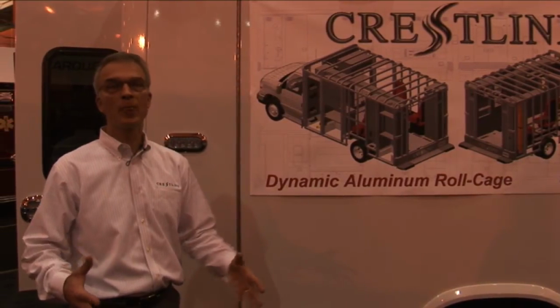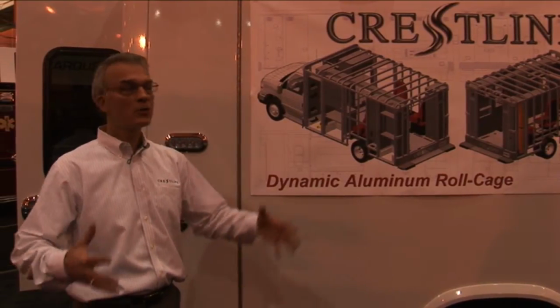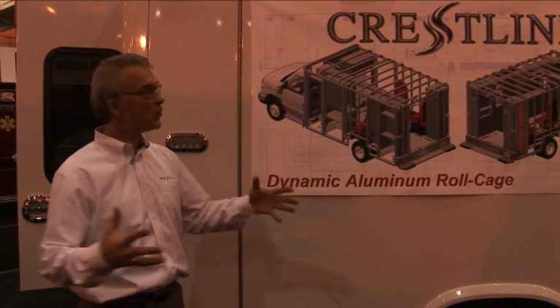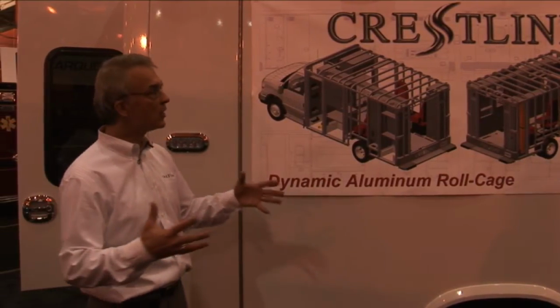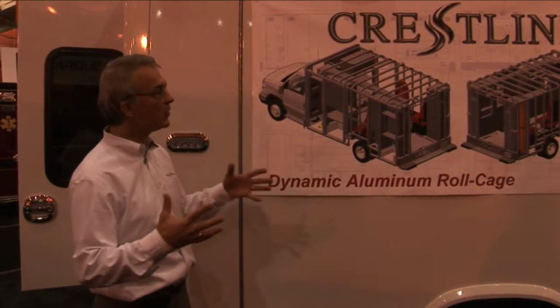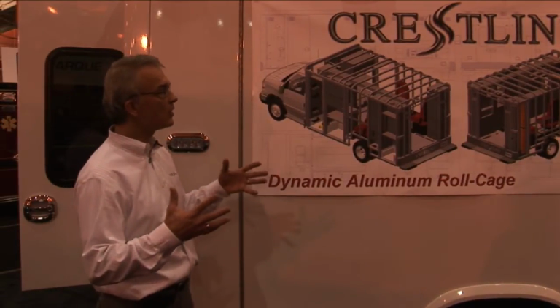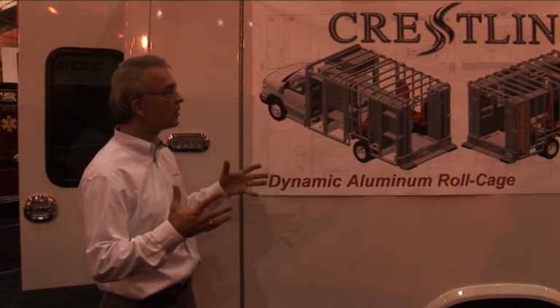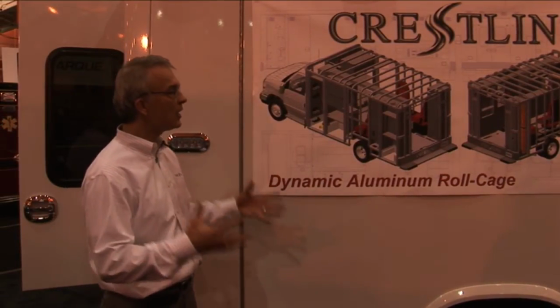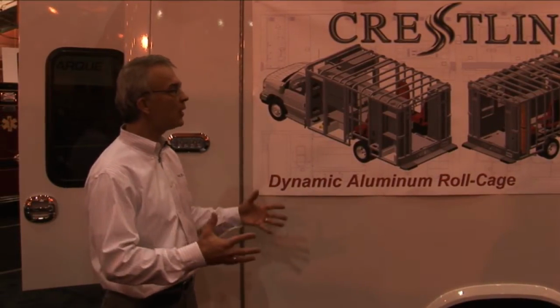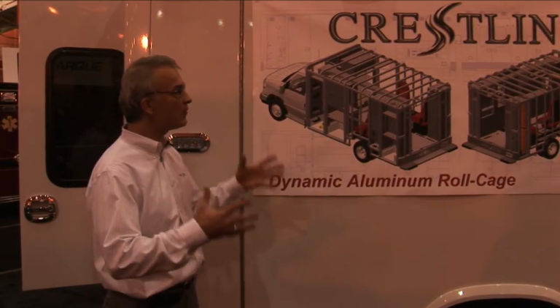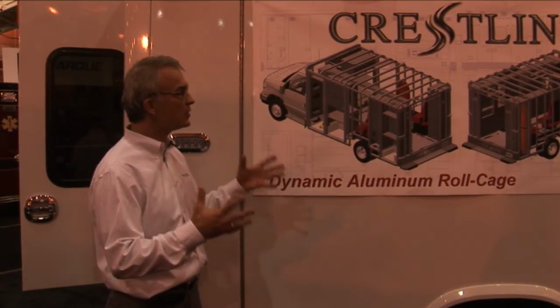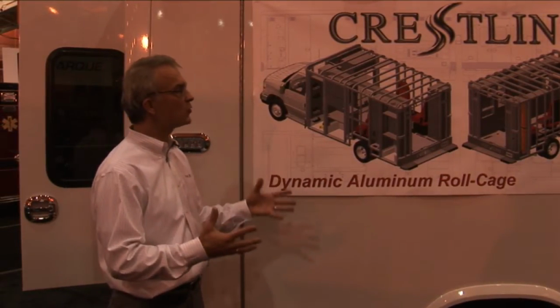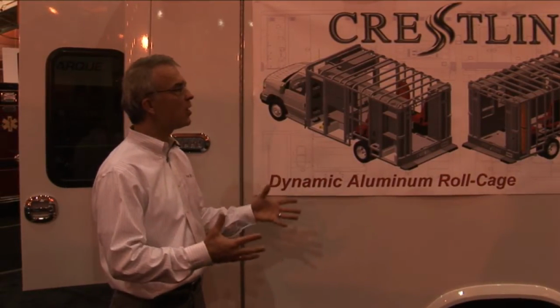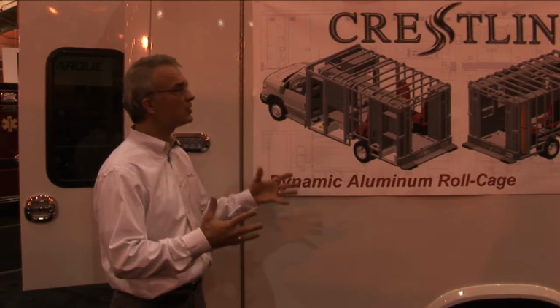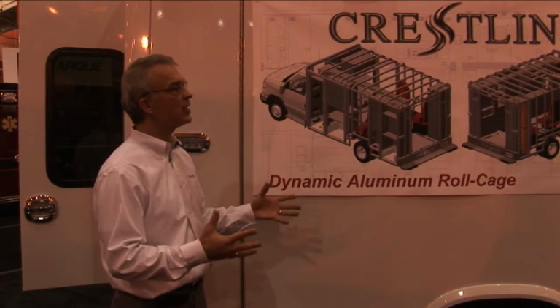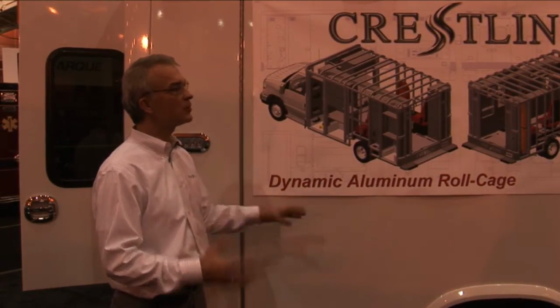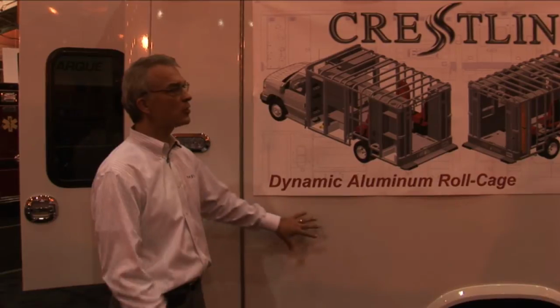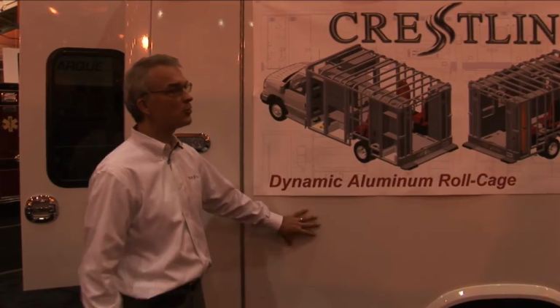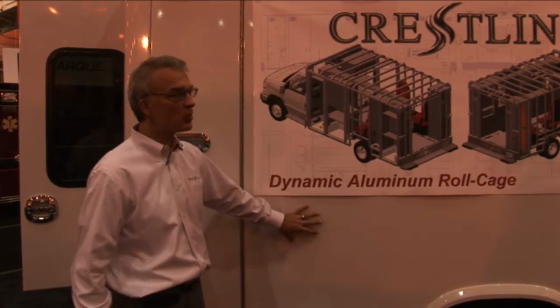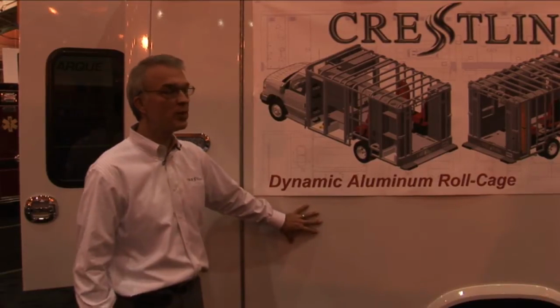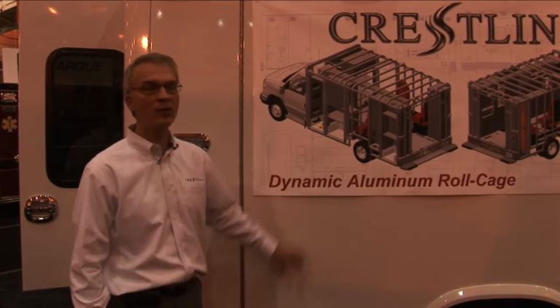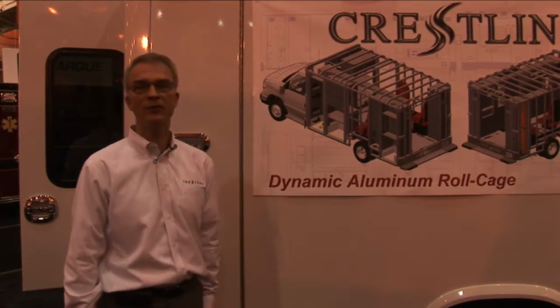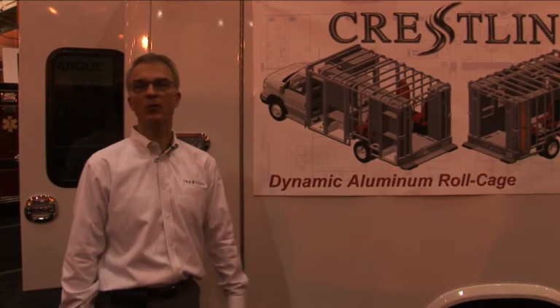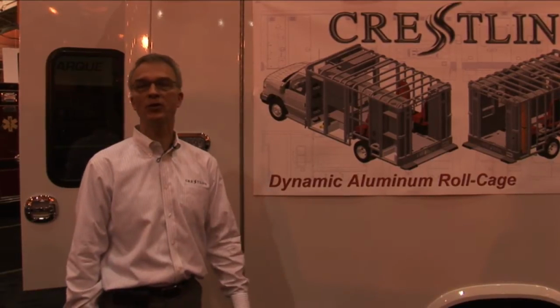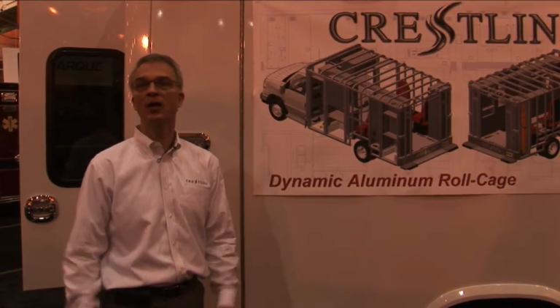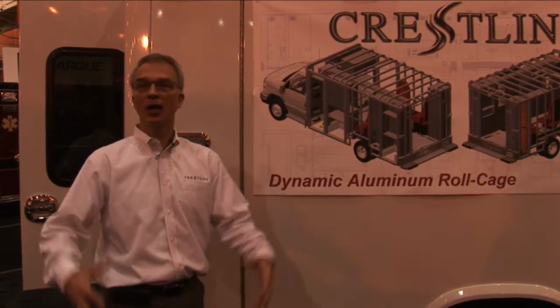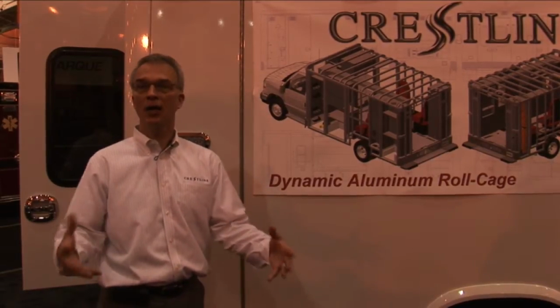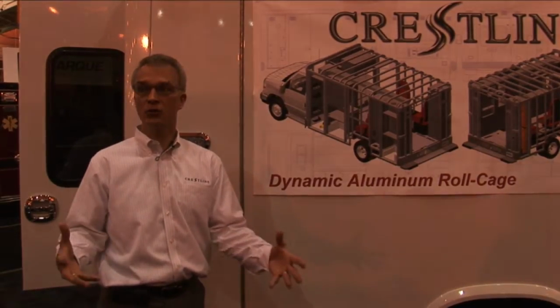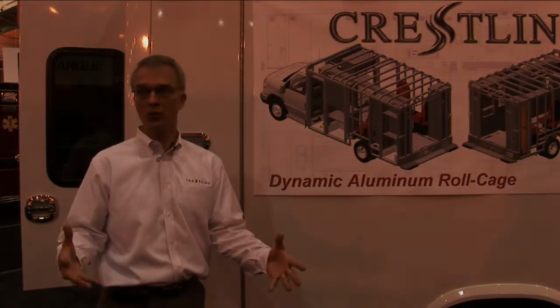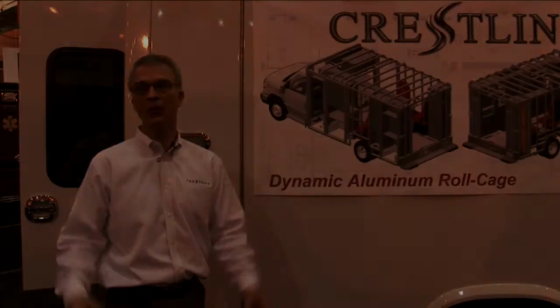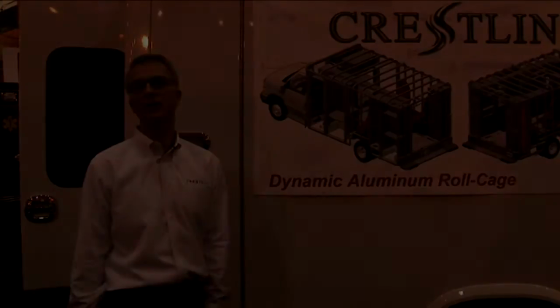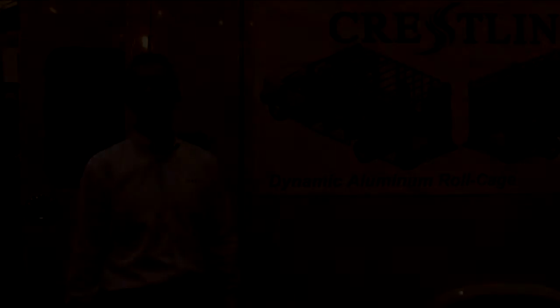So you get a very lightweight, very strong, stable structure, which we back with a lifetime structural warranty as well.